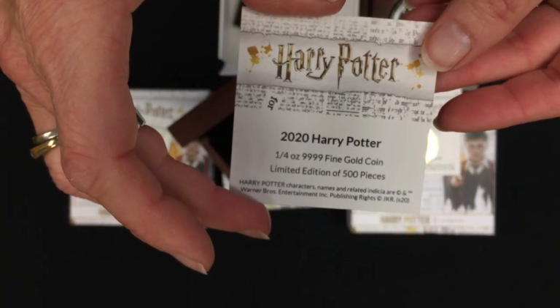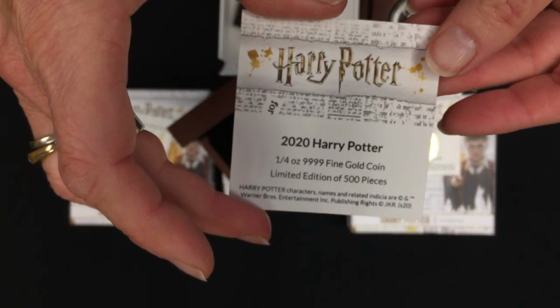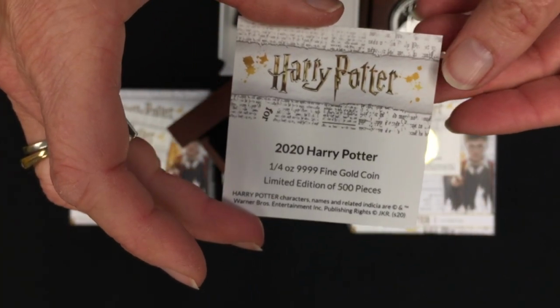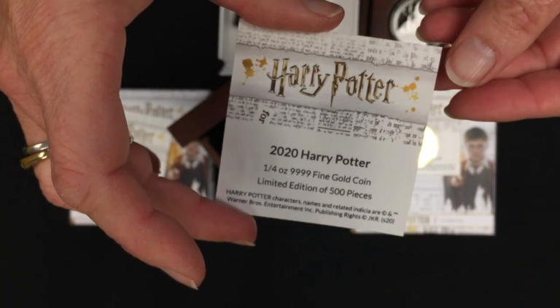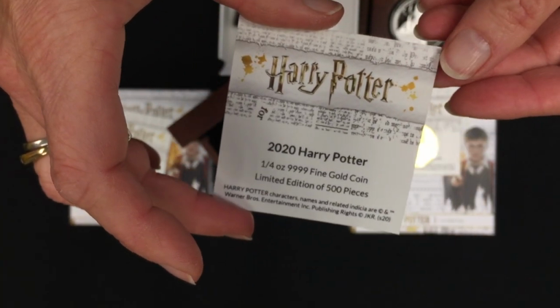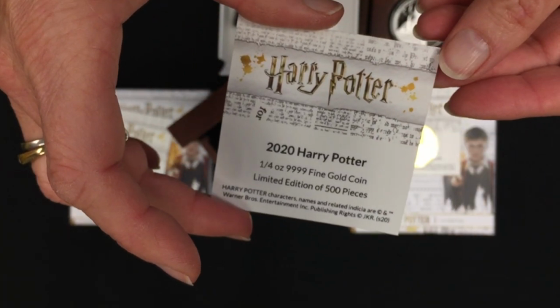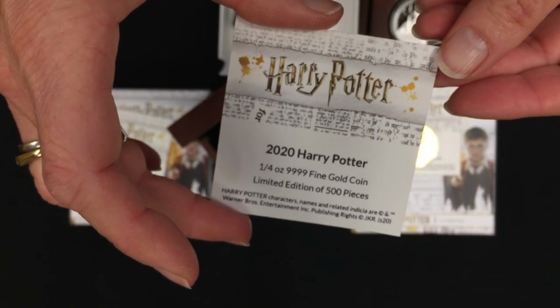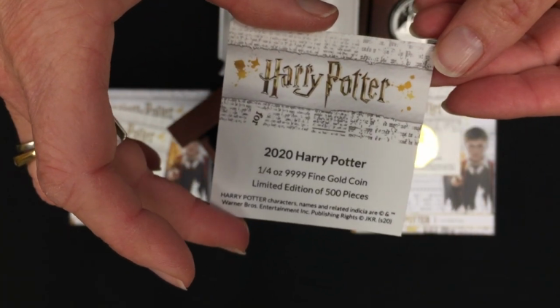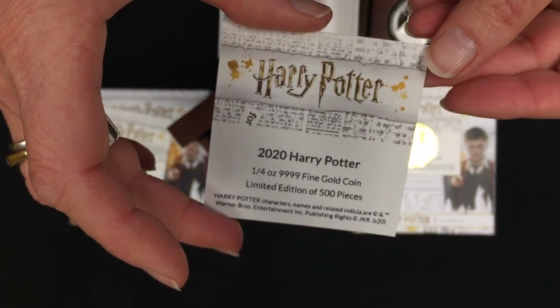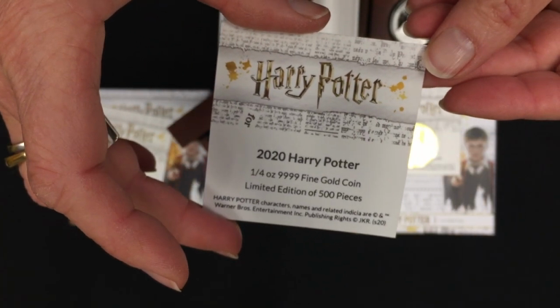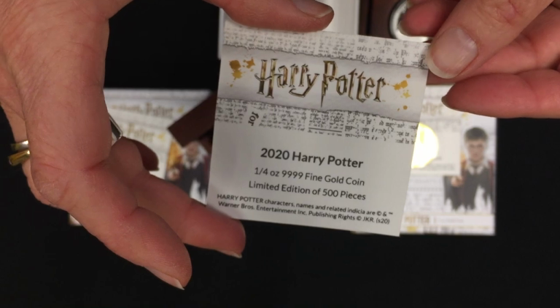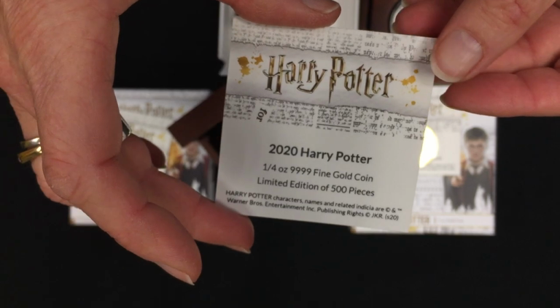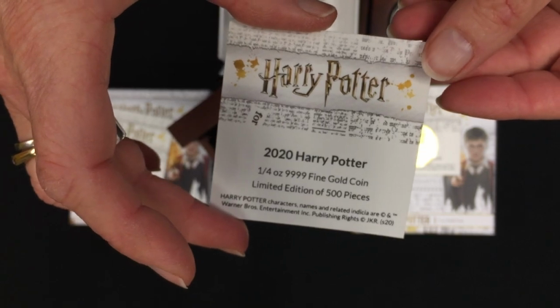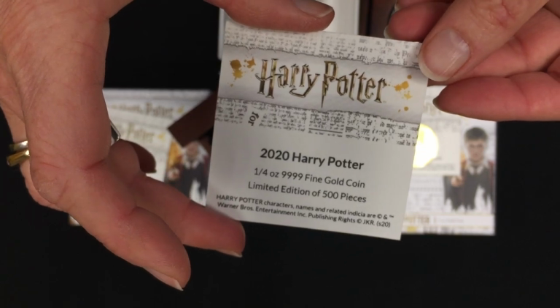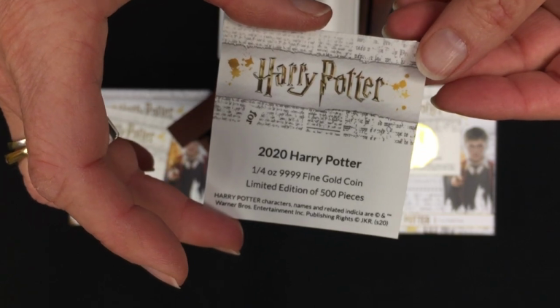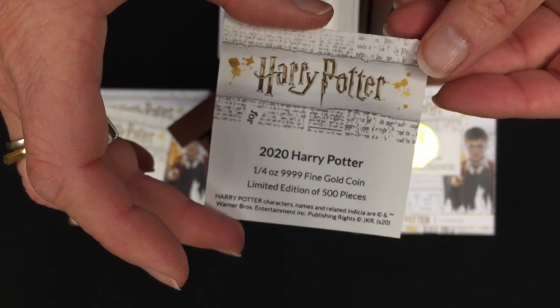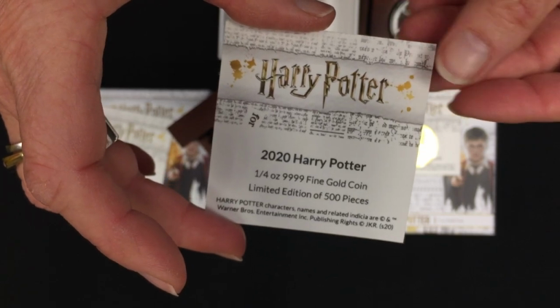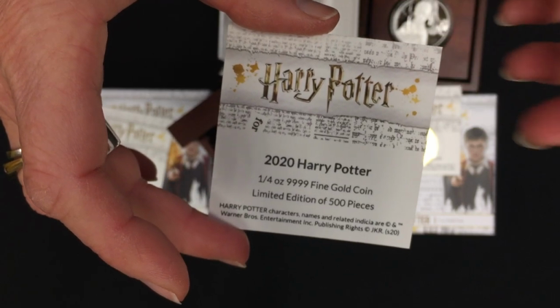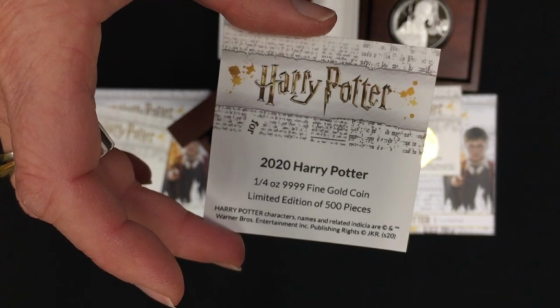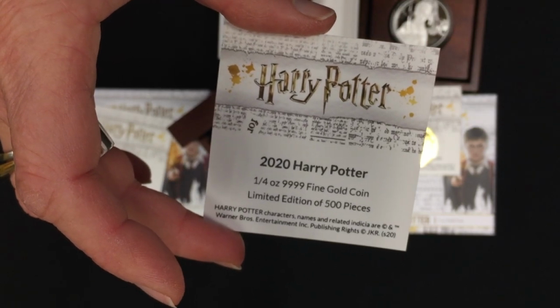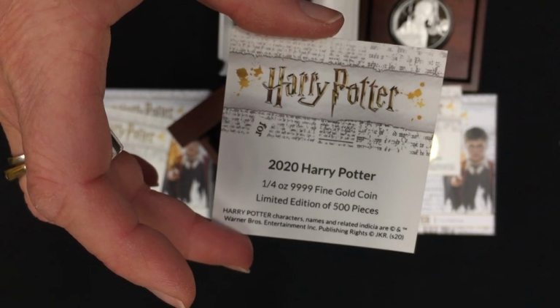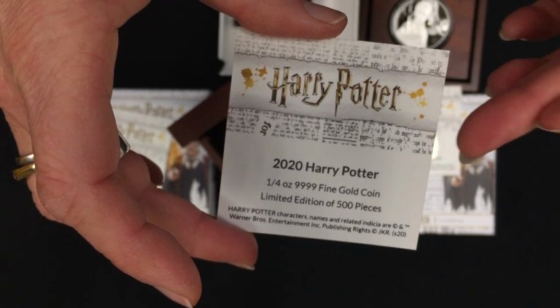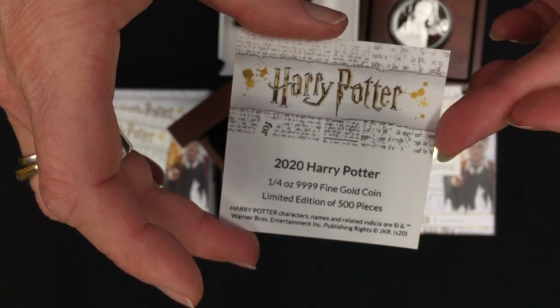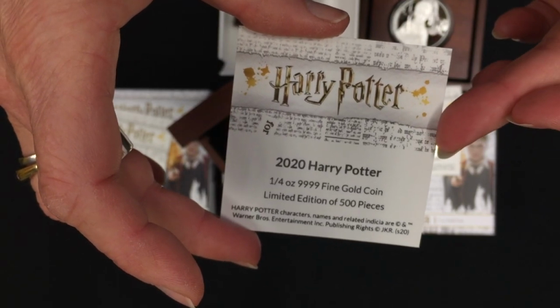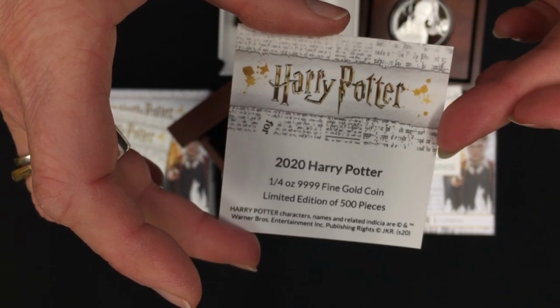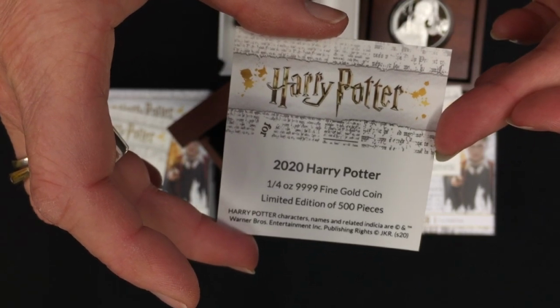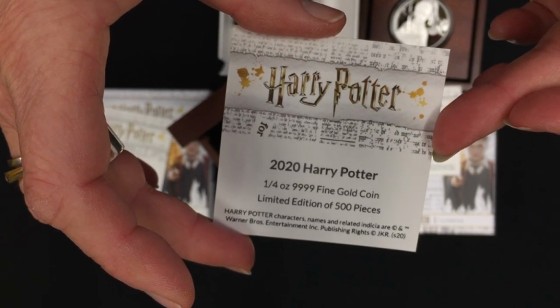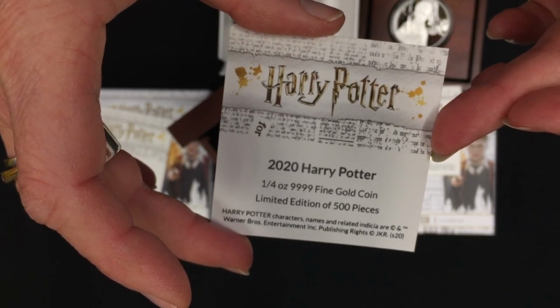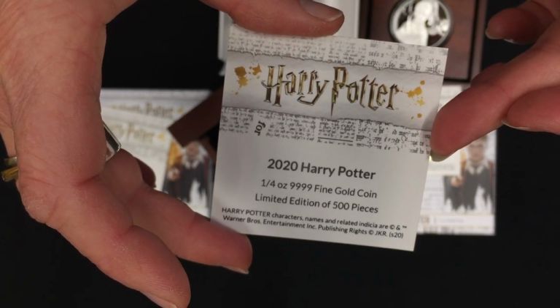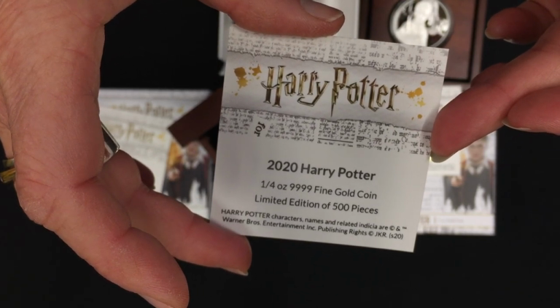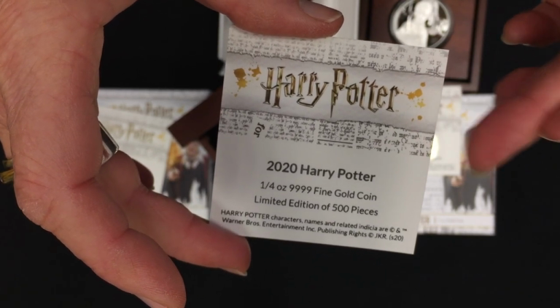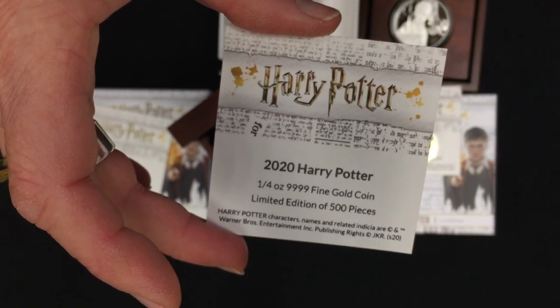So there you have it — the Harry Potter classic collection featuring Harry Potter.